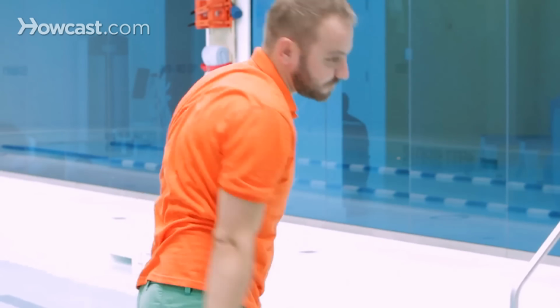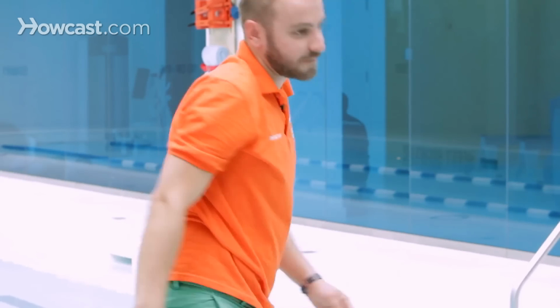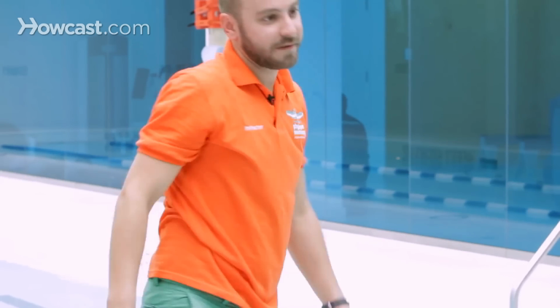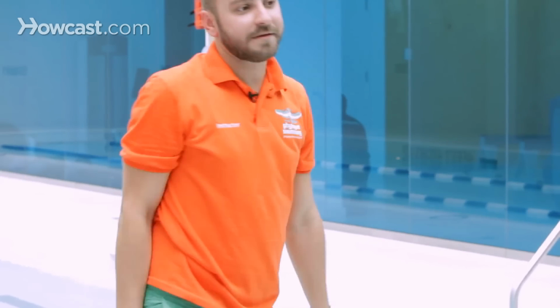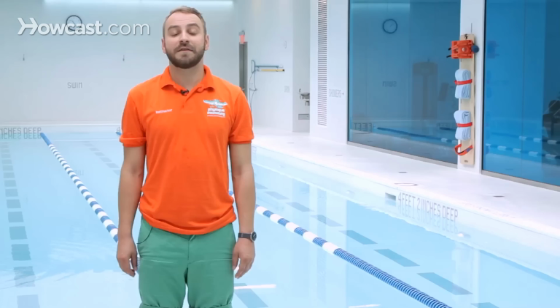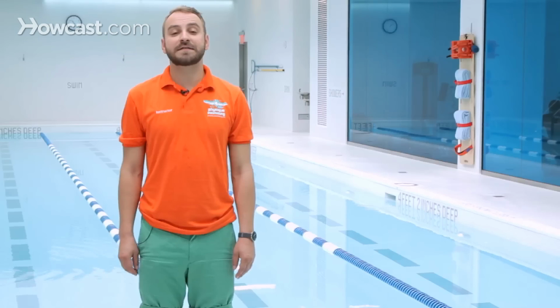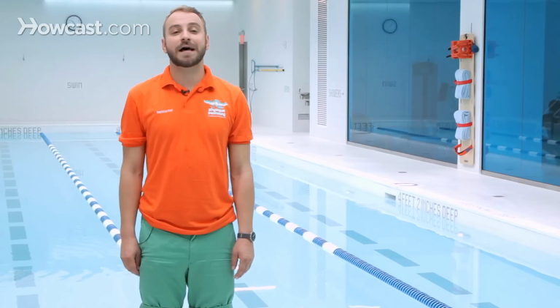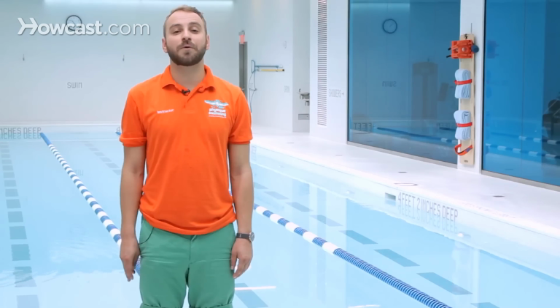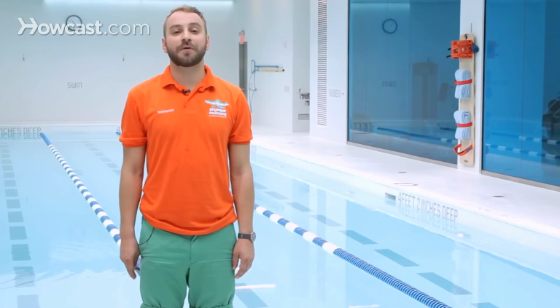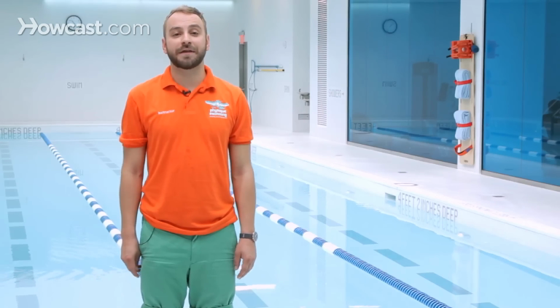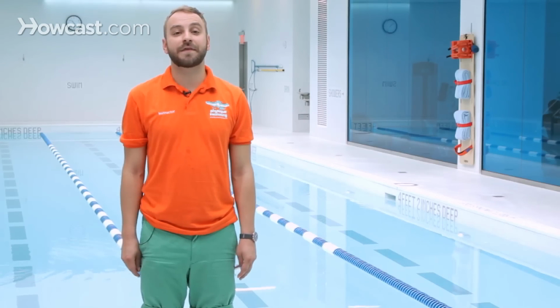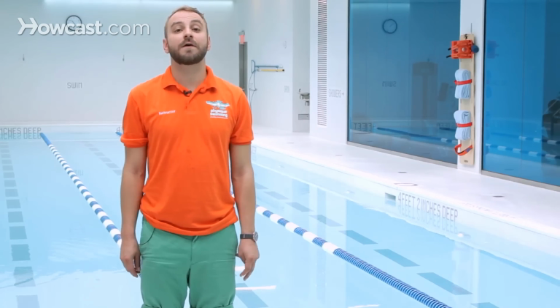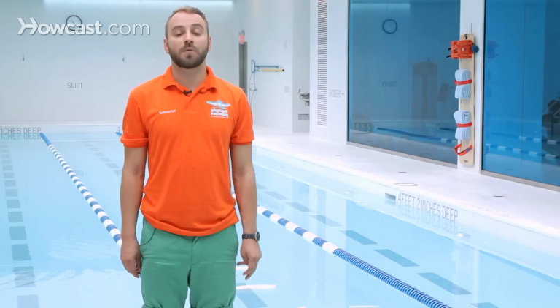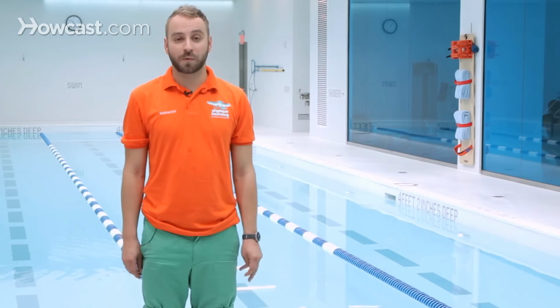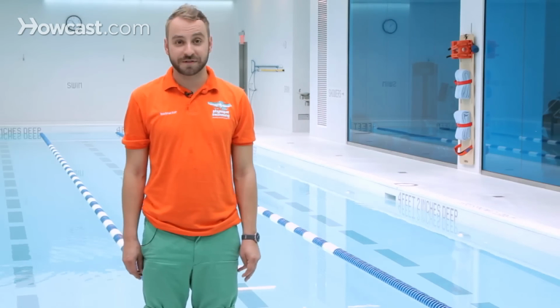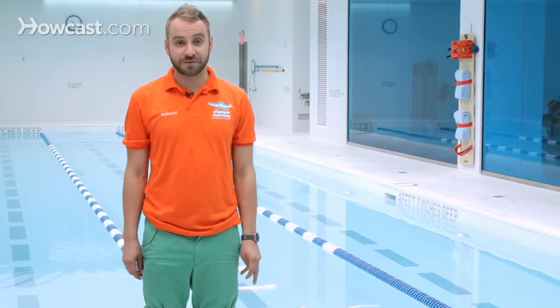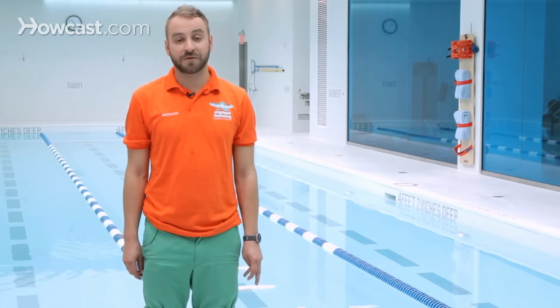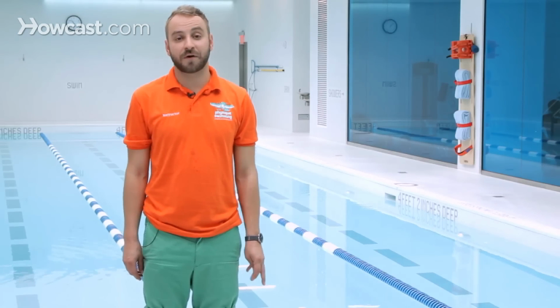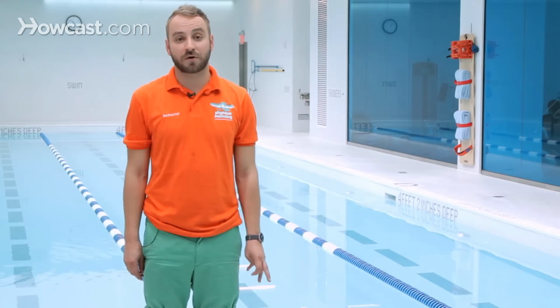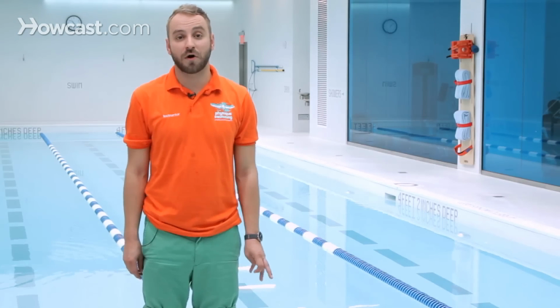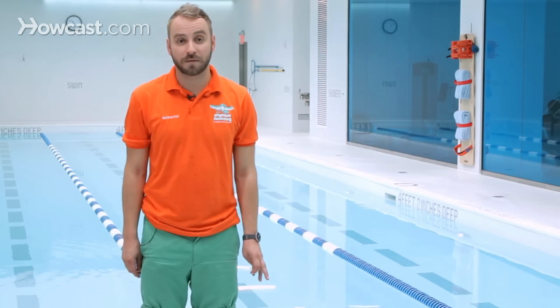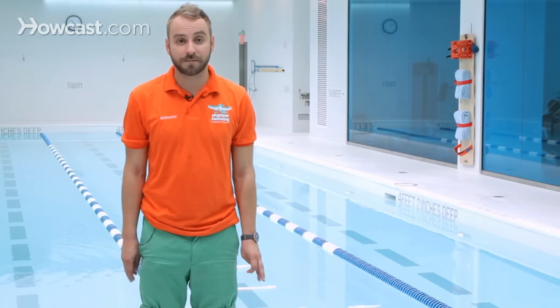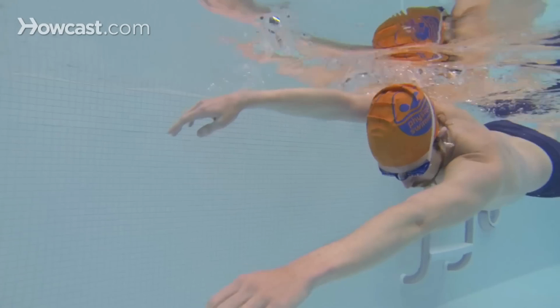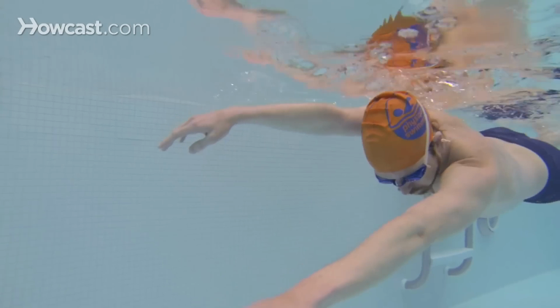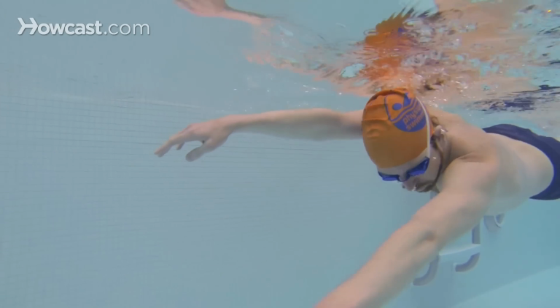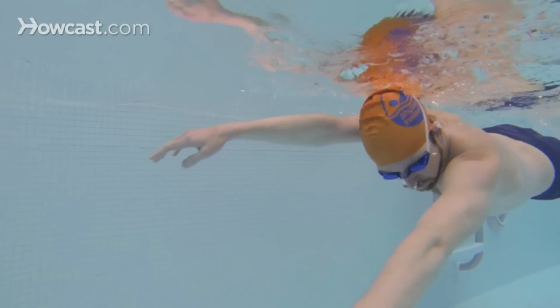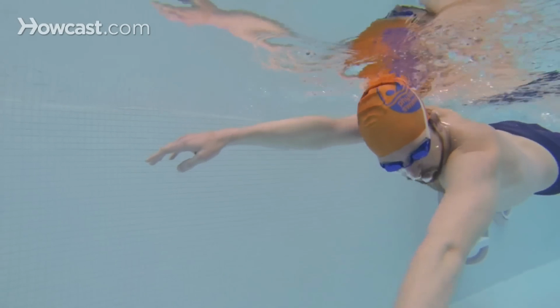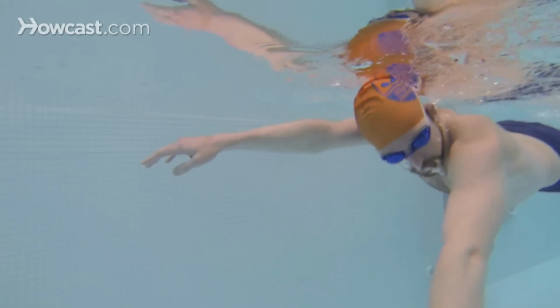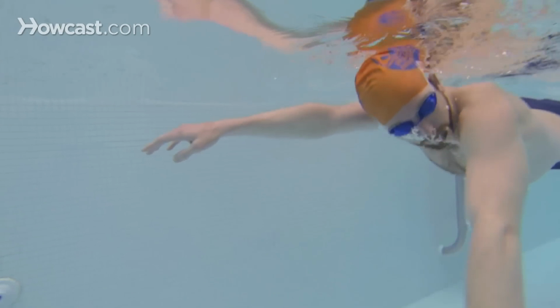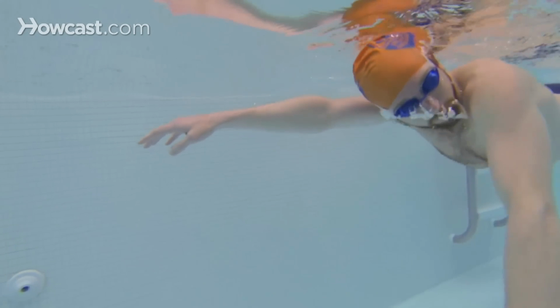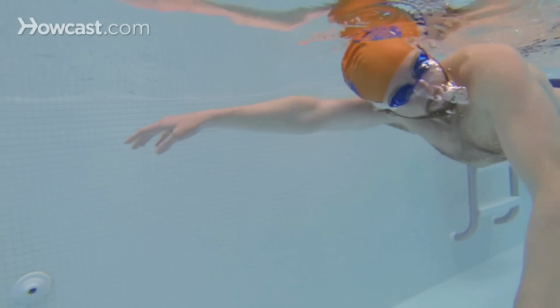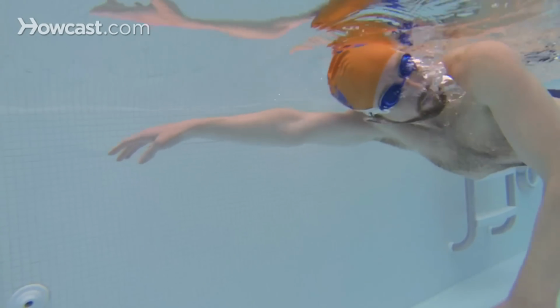Then, this is how we breathe when we're doing the front crawl. So, let's go.